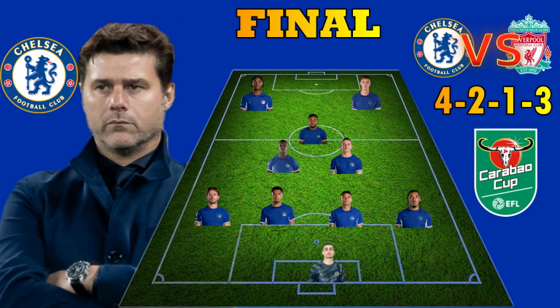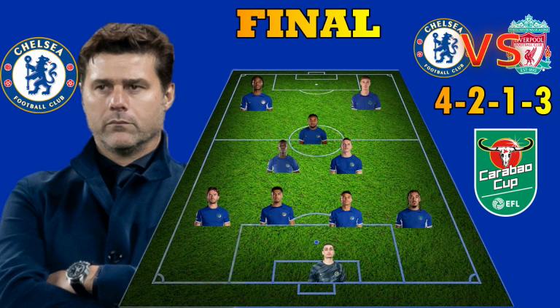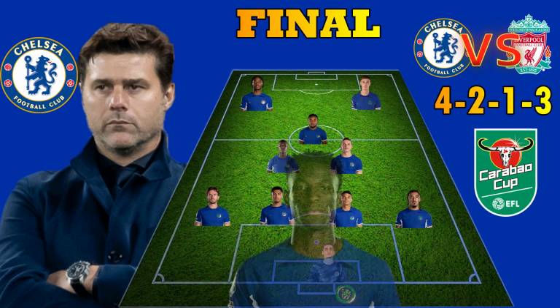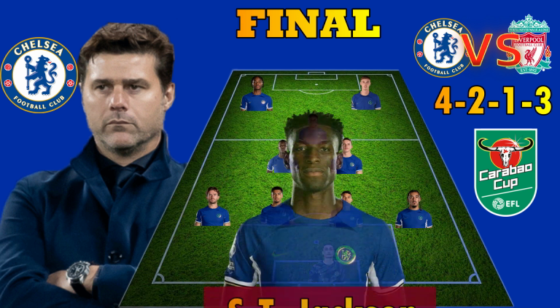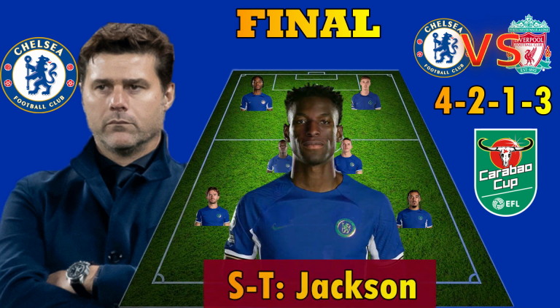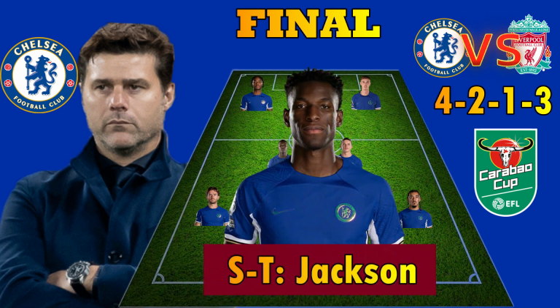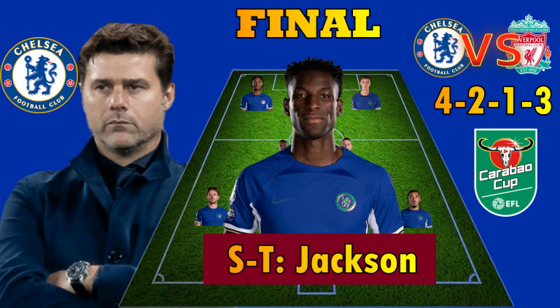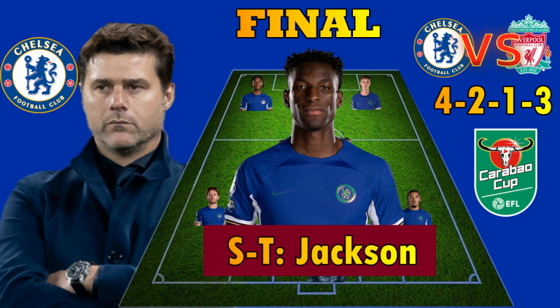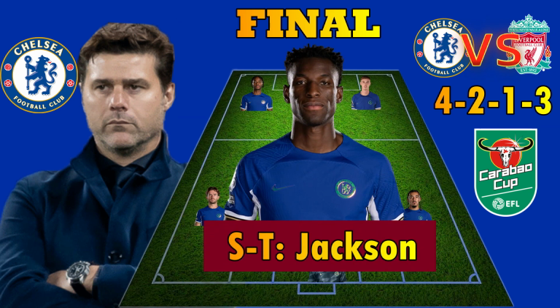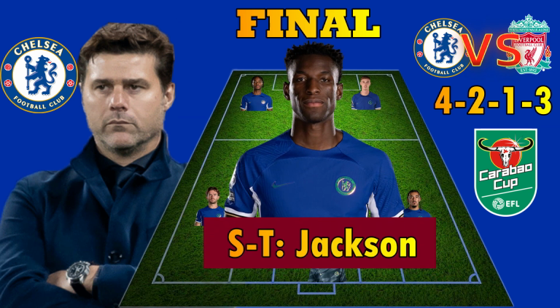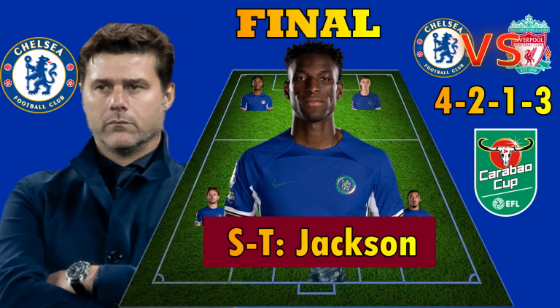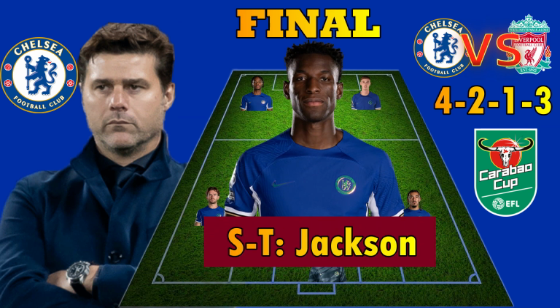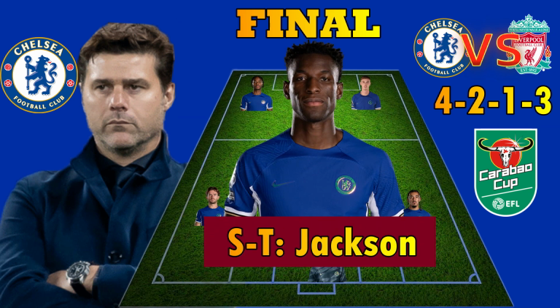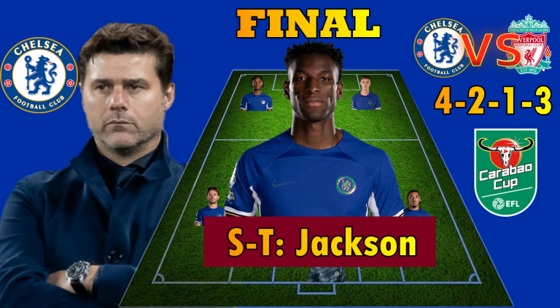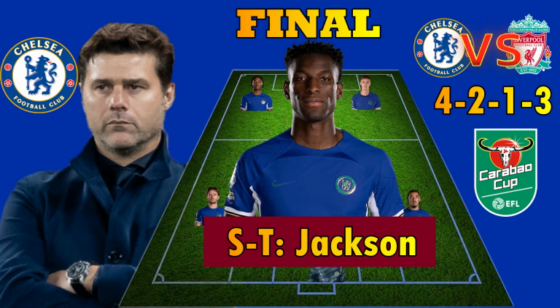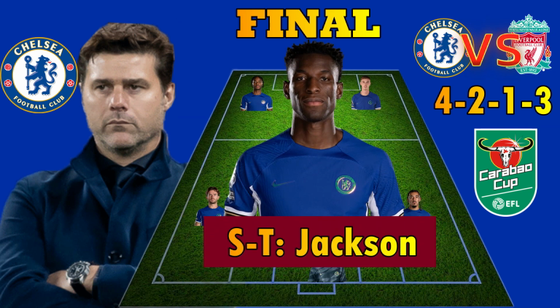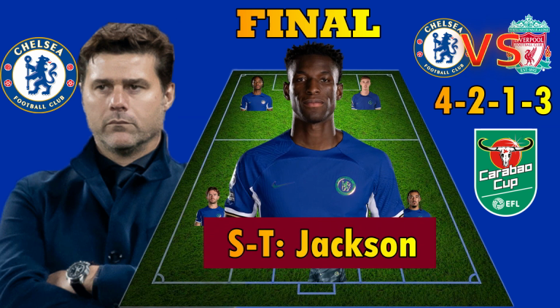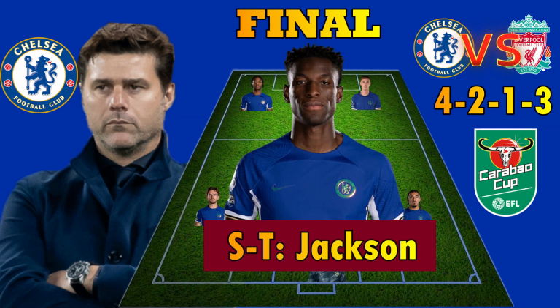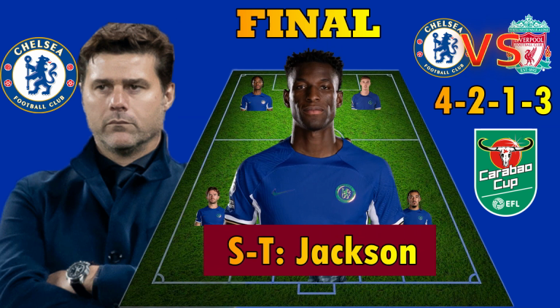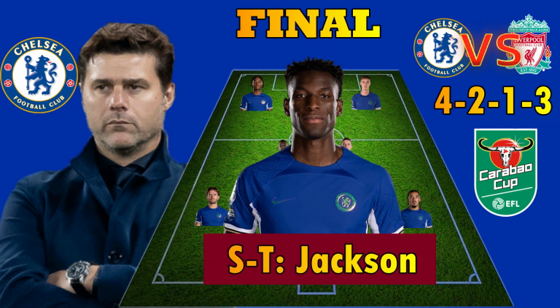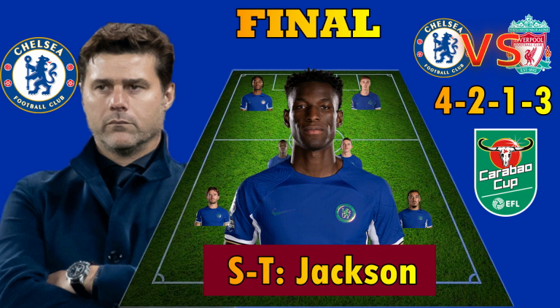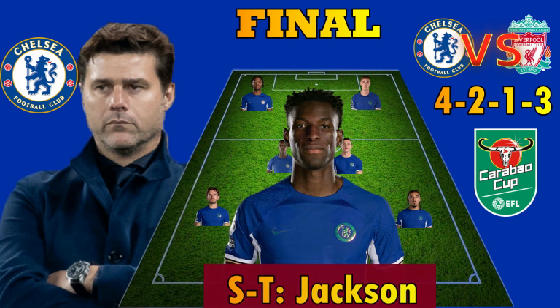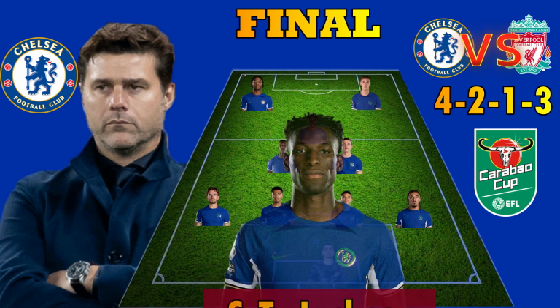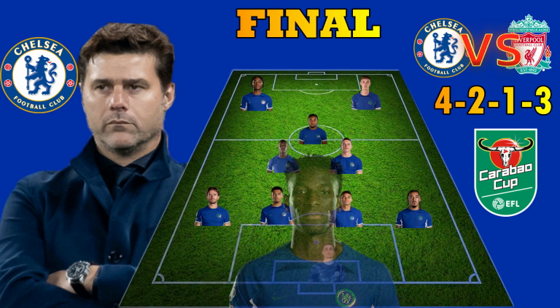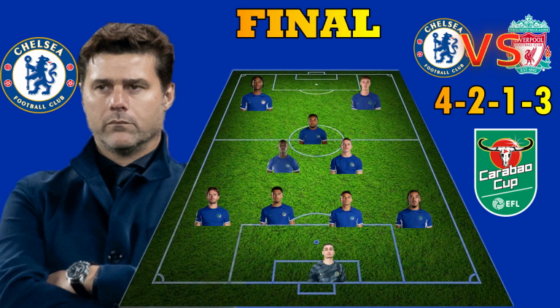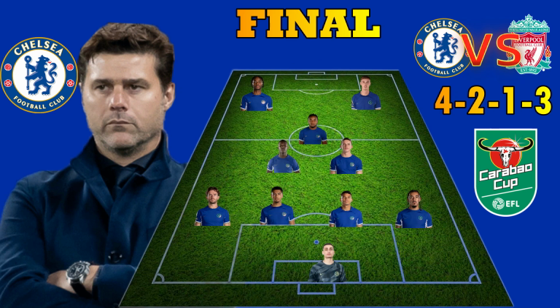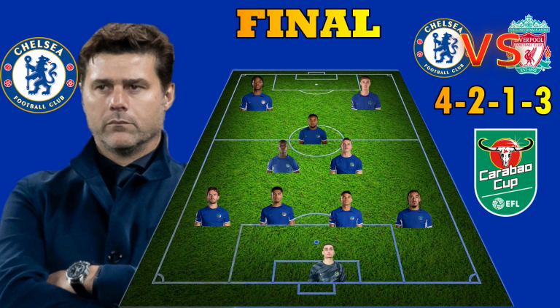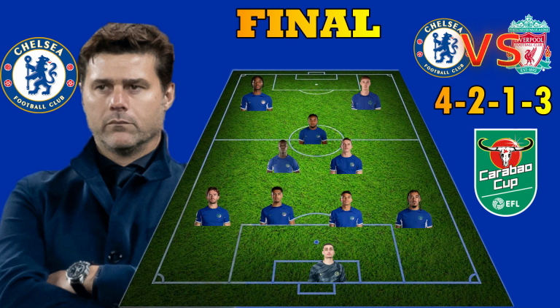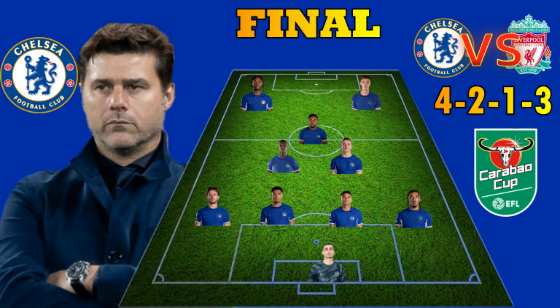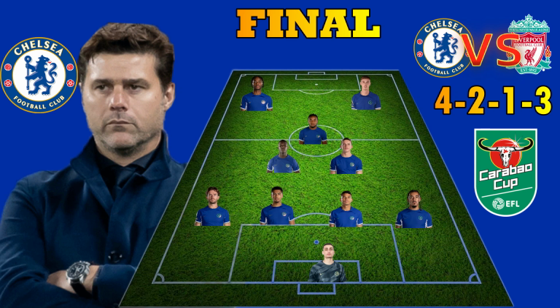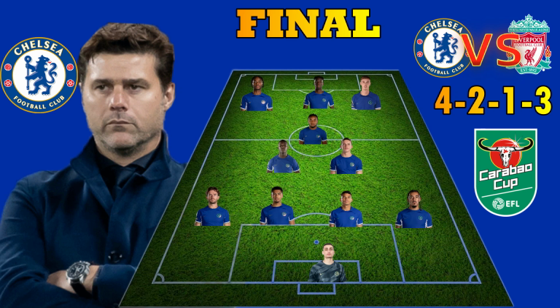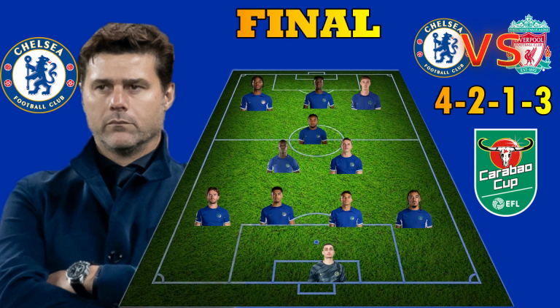Chelsea's Nicolak Jacin could be playing the role of a striker when he faces Liverpool at the Wembley Stadium in the Karabu Cup final.